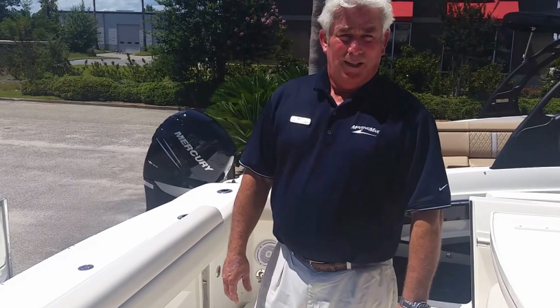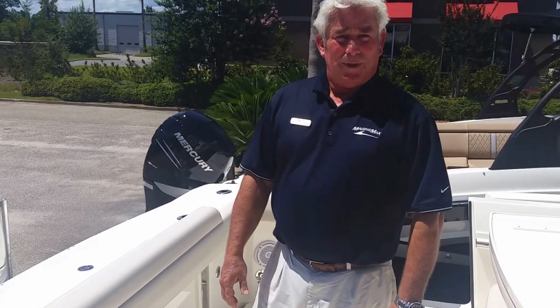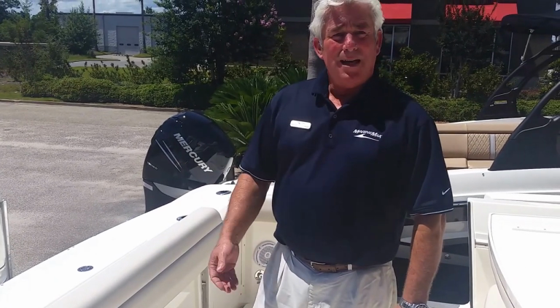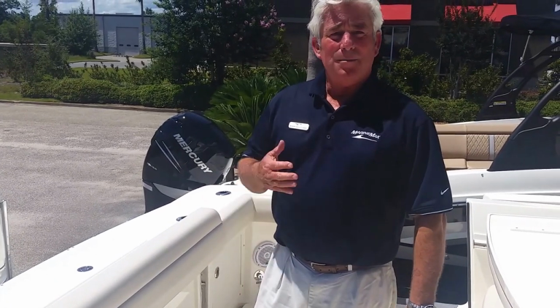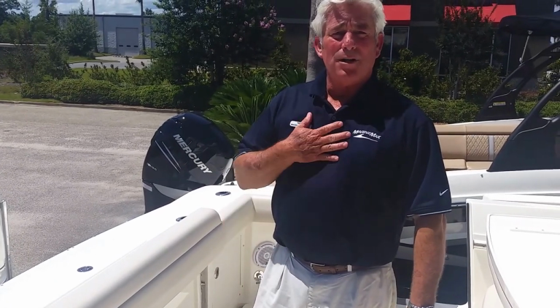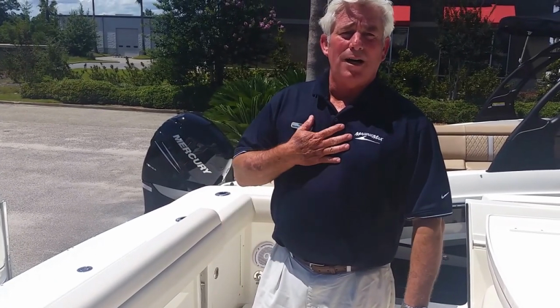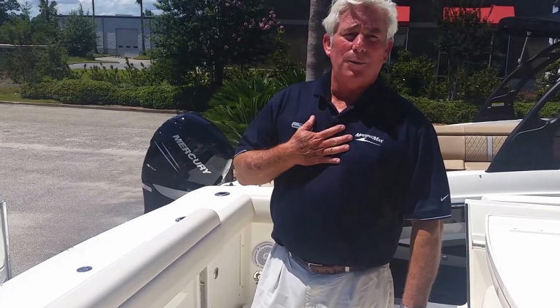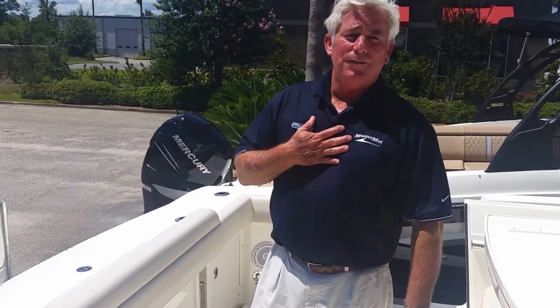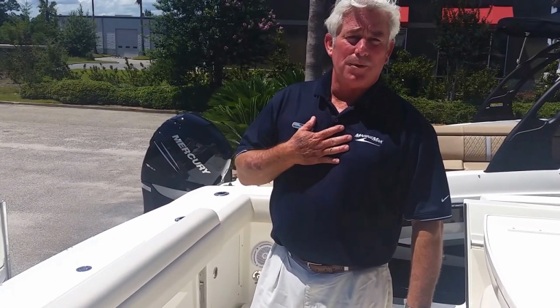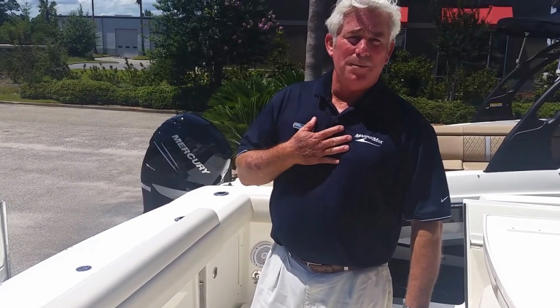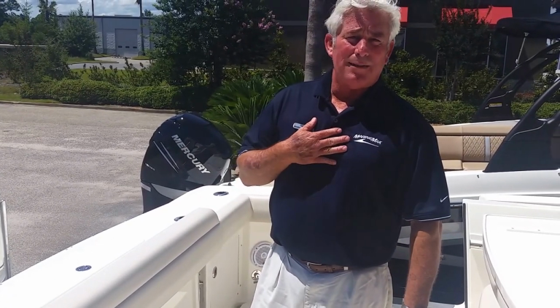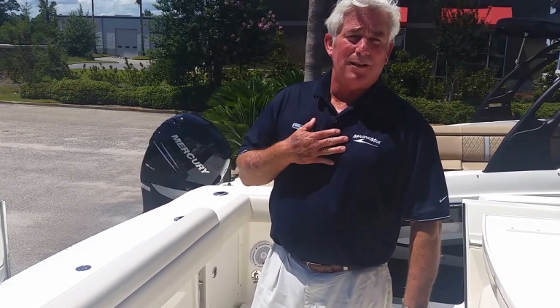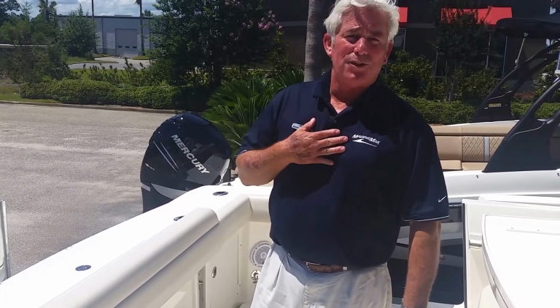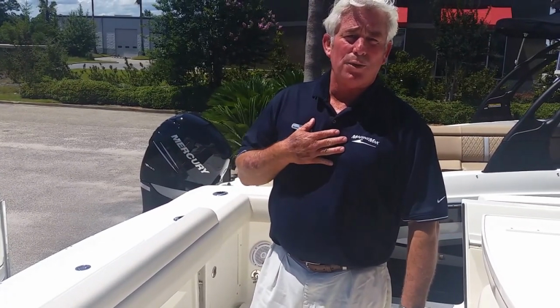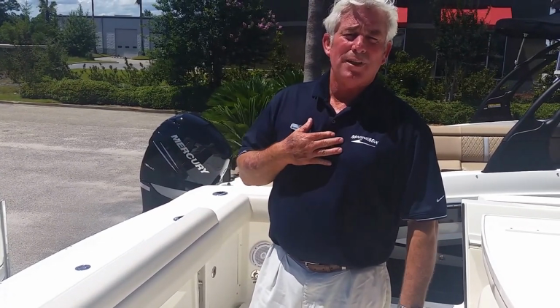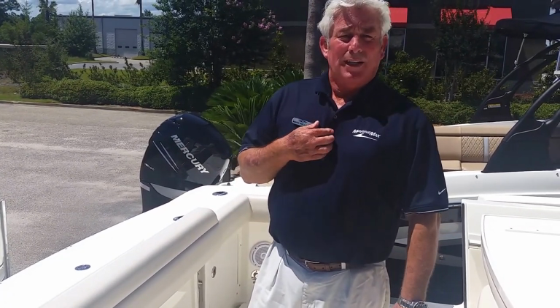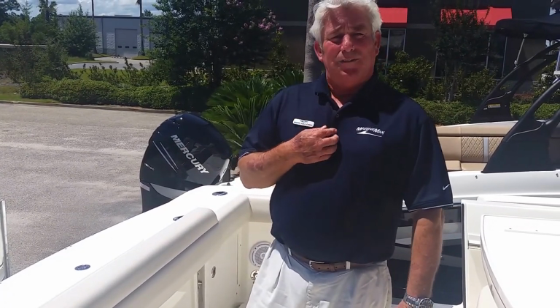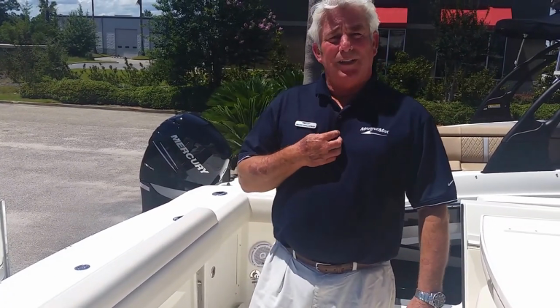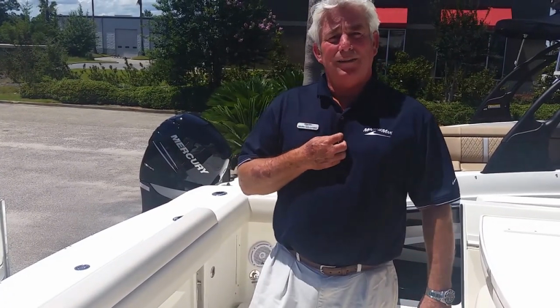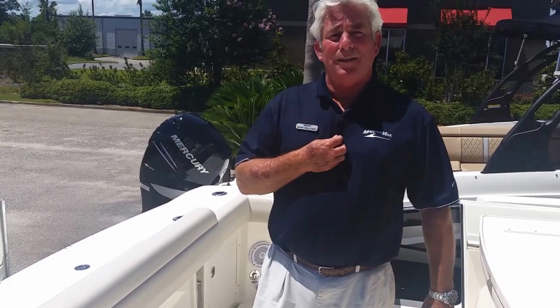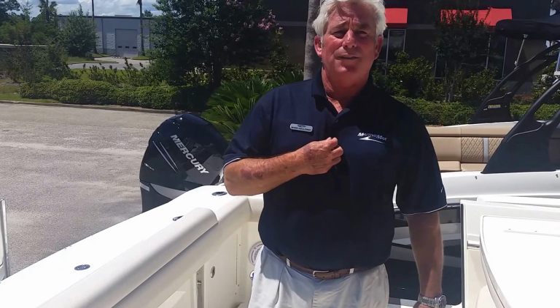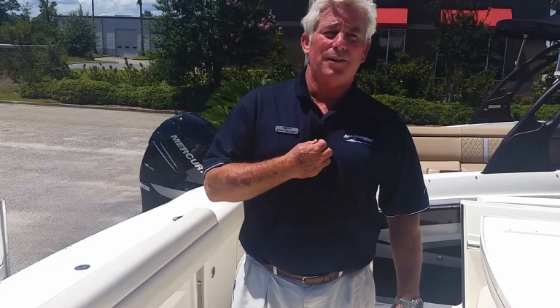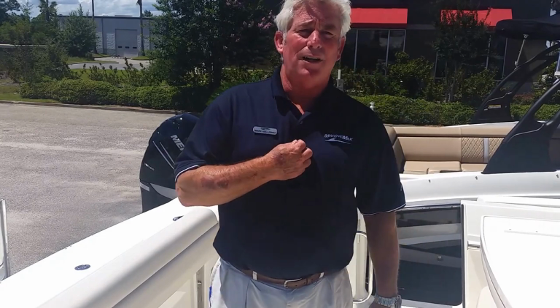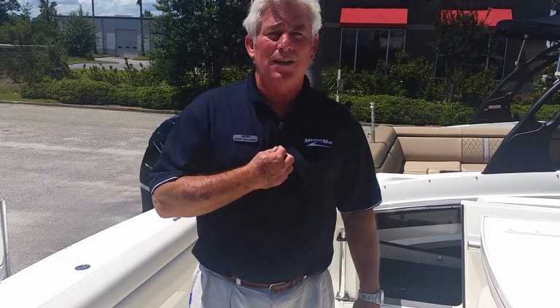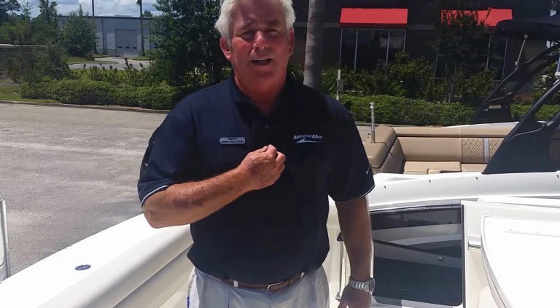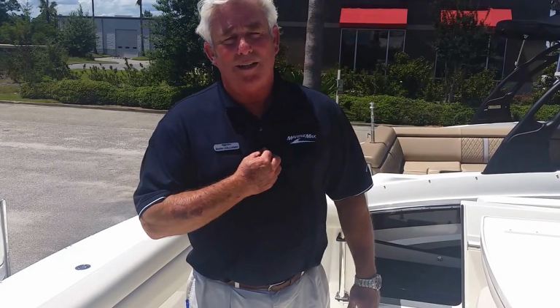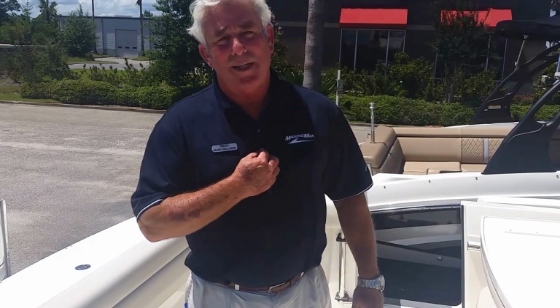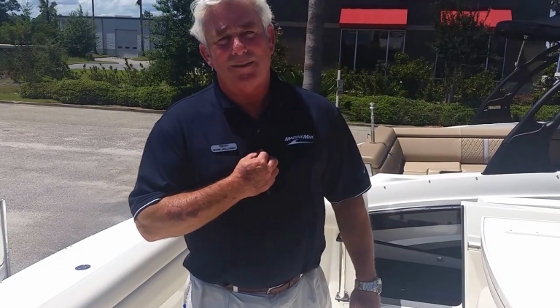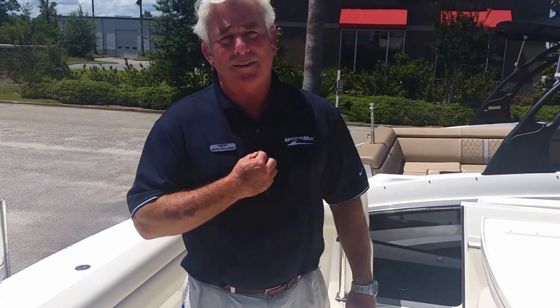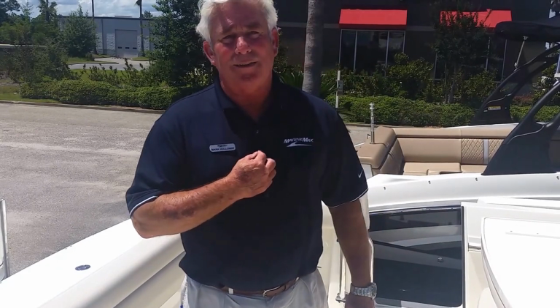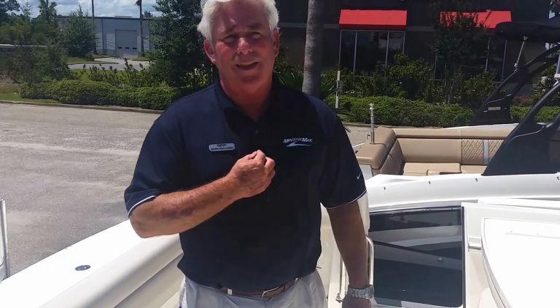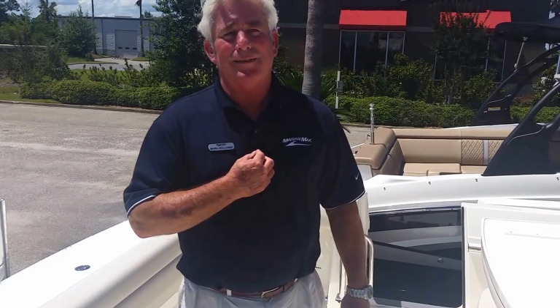I'm Mark Holloway from Marine Max in Gulf Shores. If you need us, give us a call and come down and see us. Thanks.